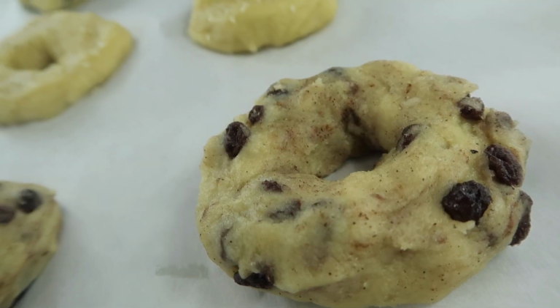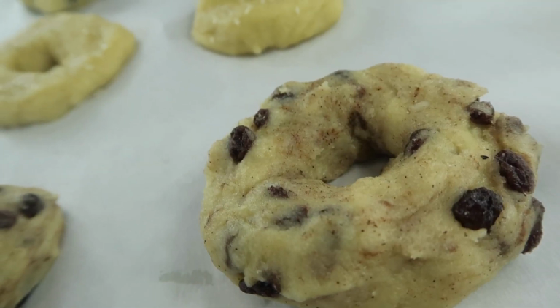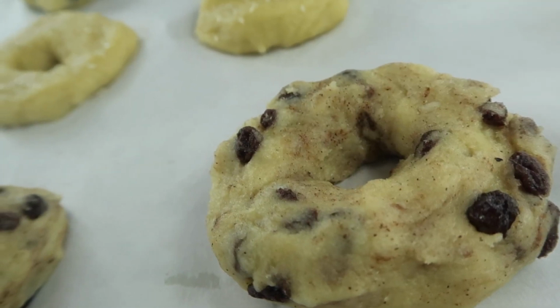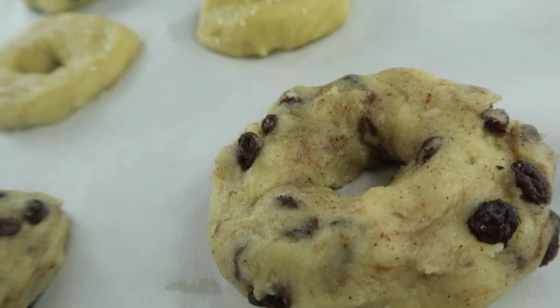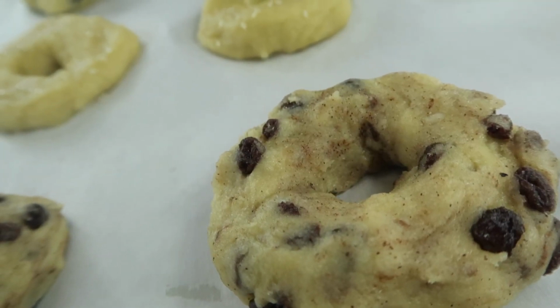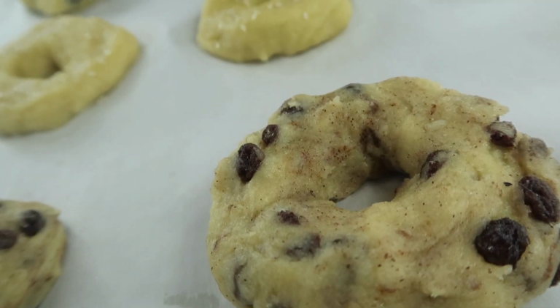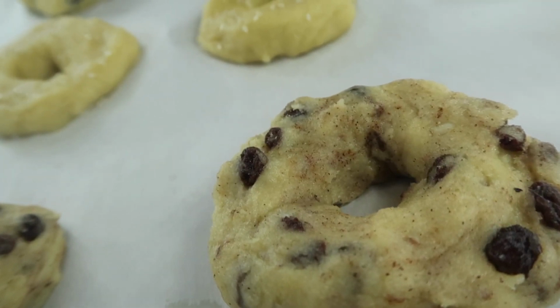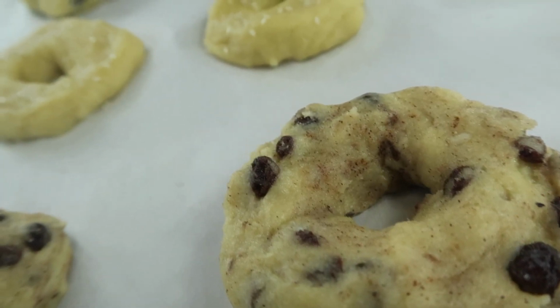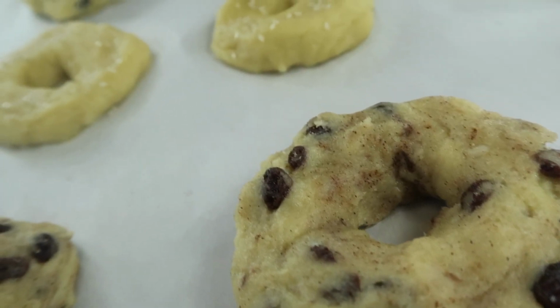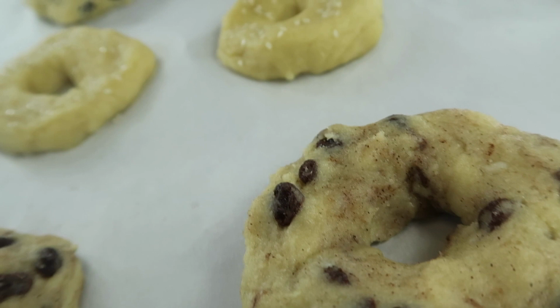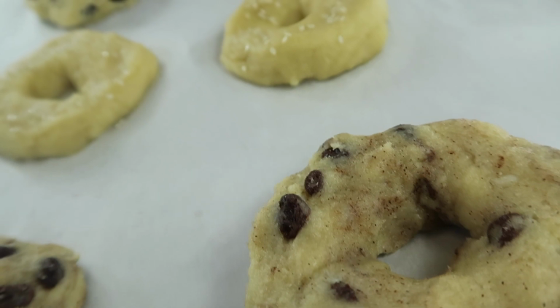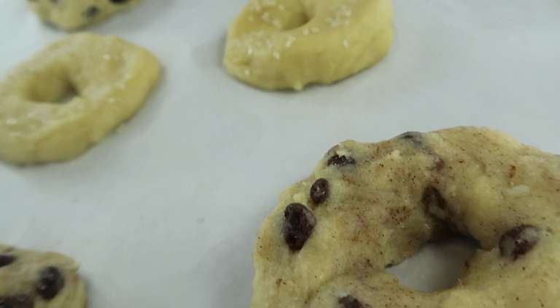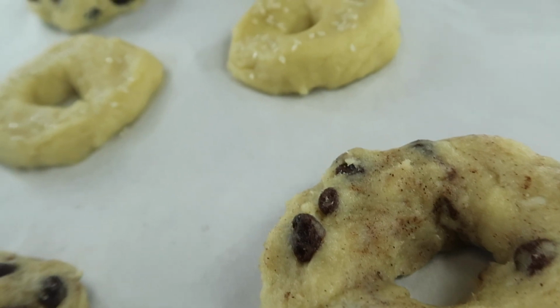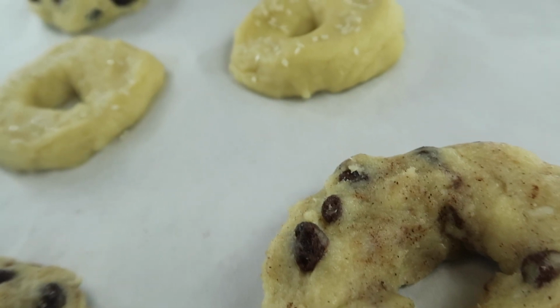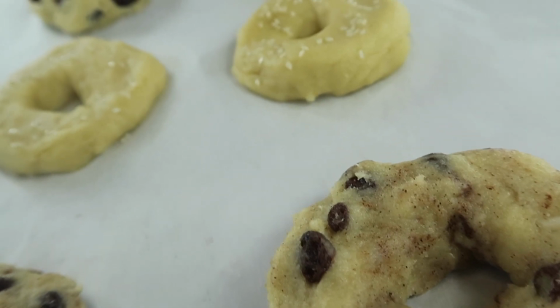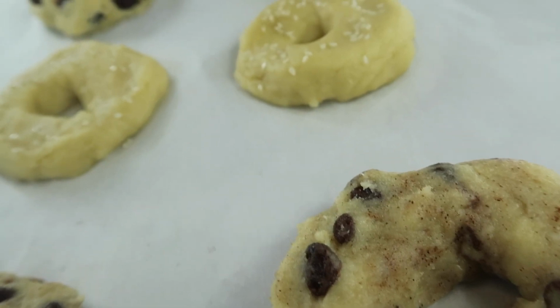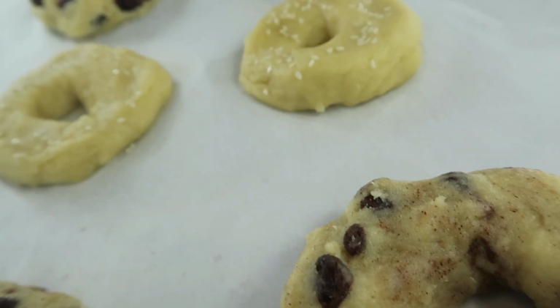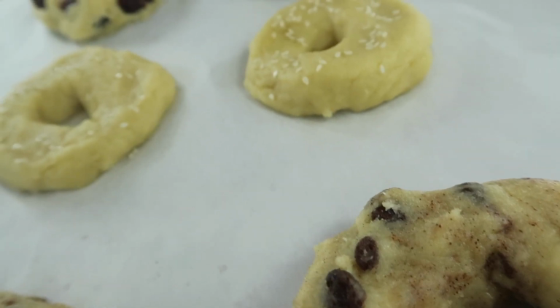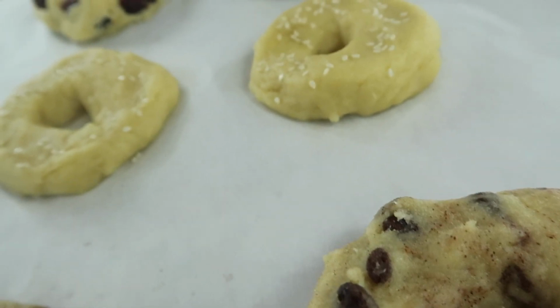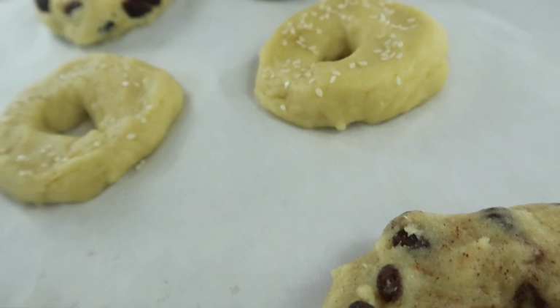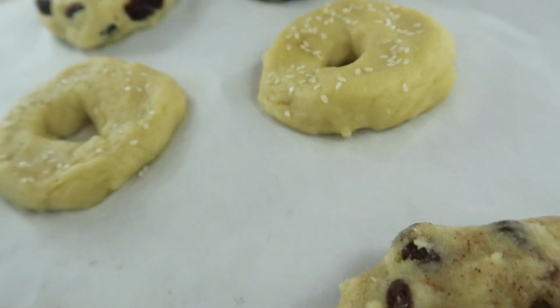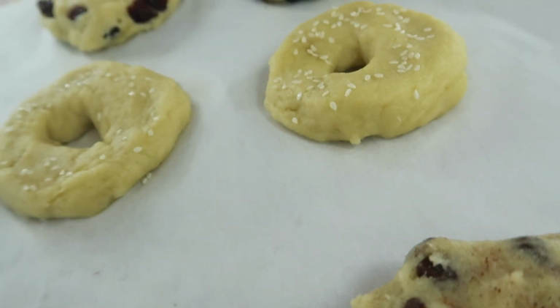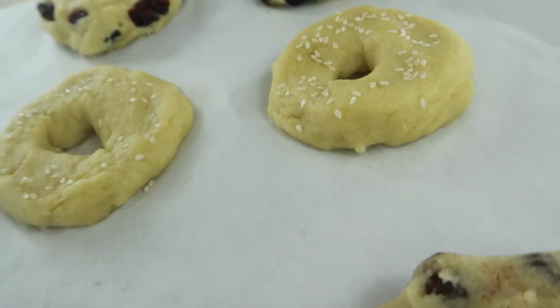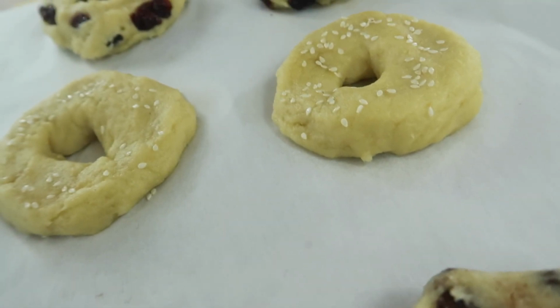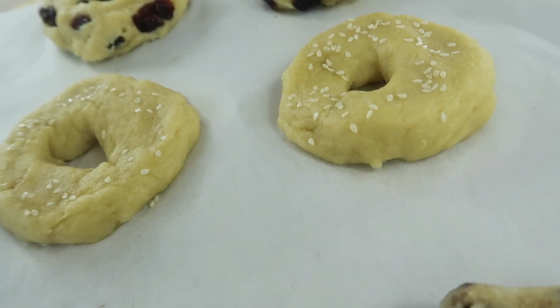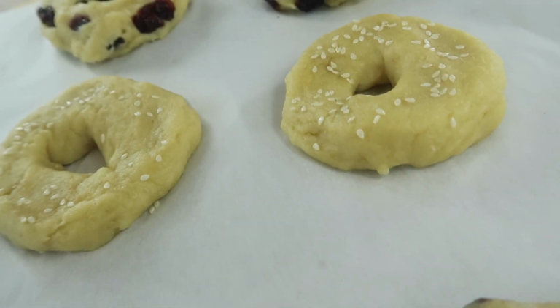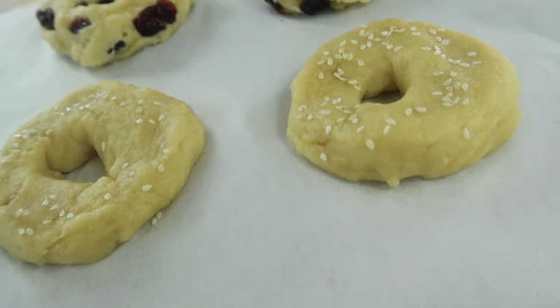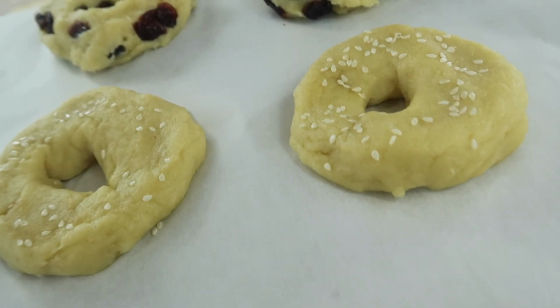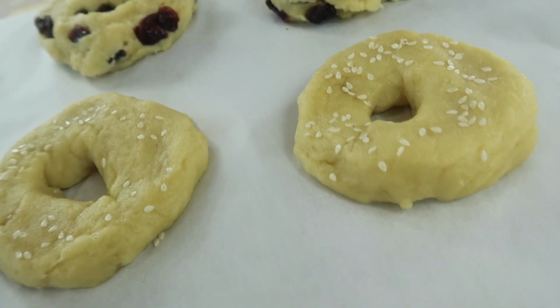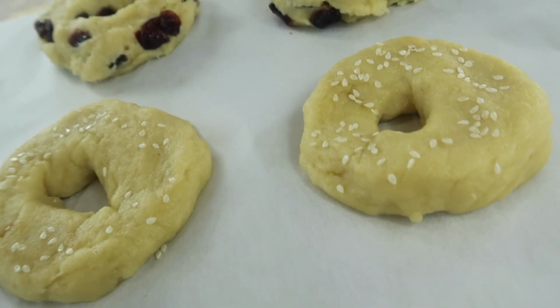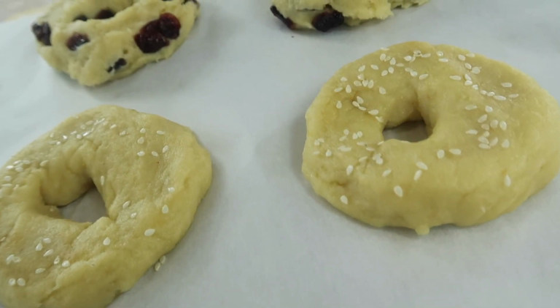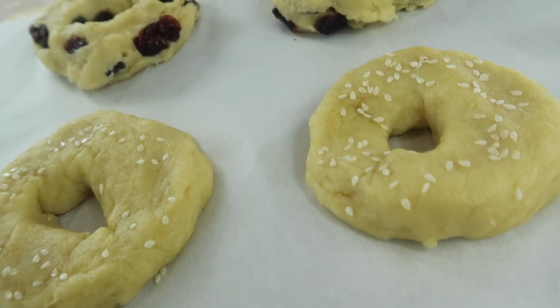Bake your bagels at 400 degrees Fahrenheit for 12 to 14 minutes.